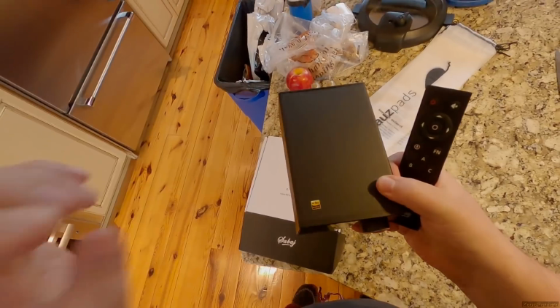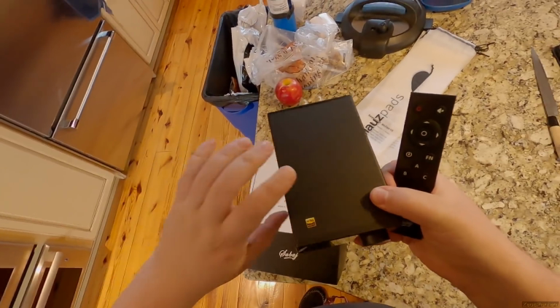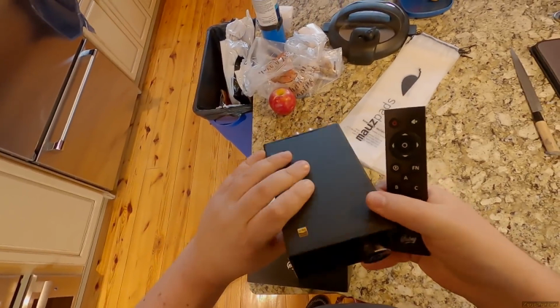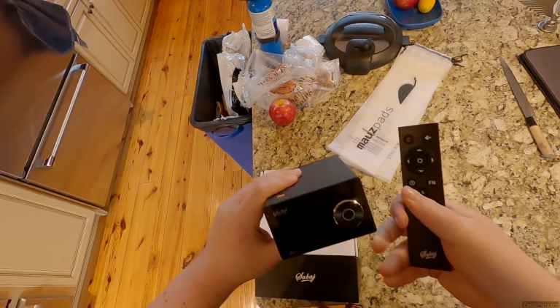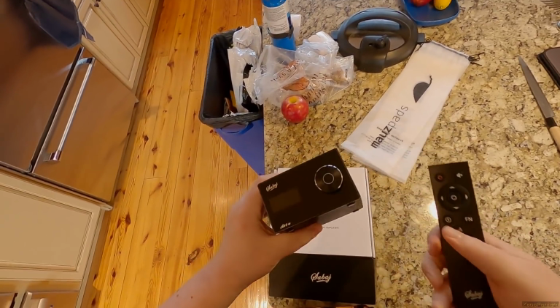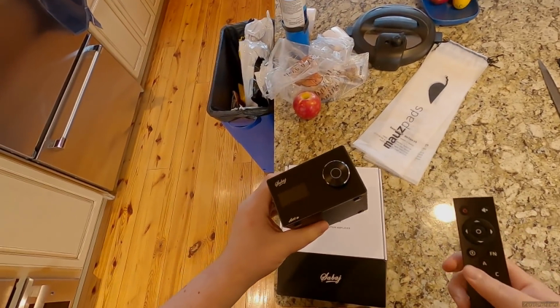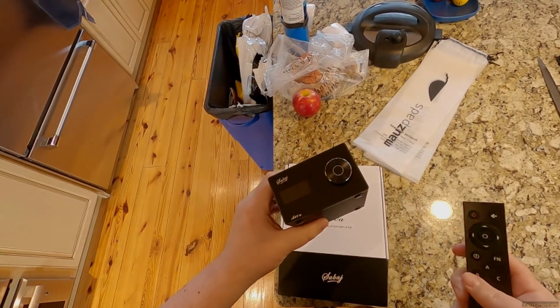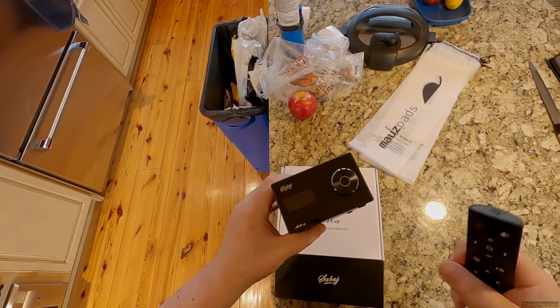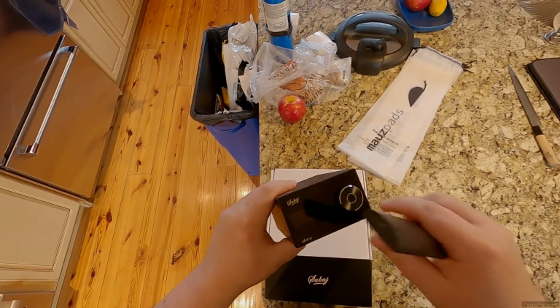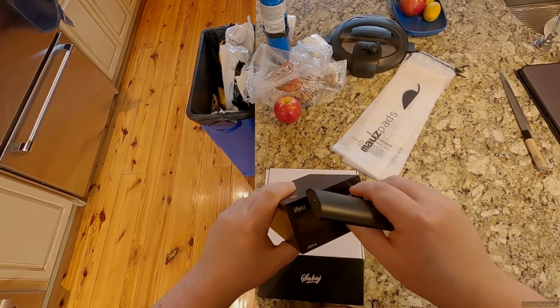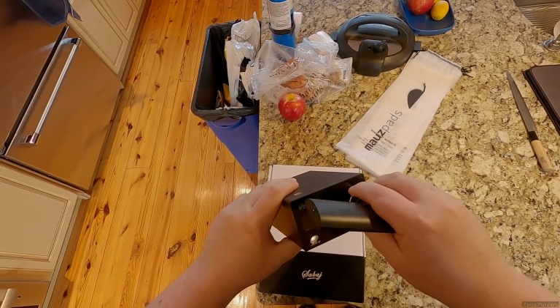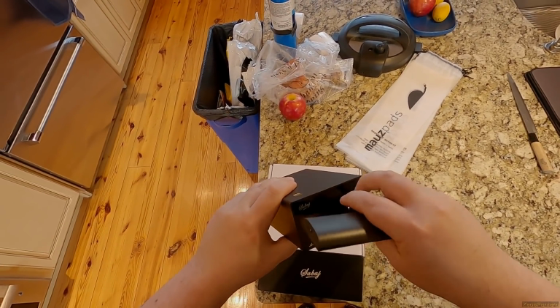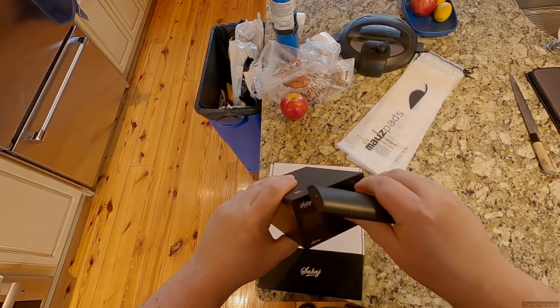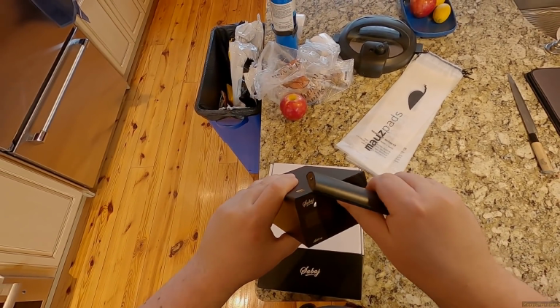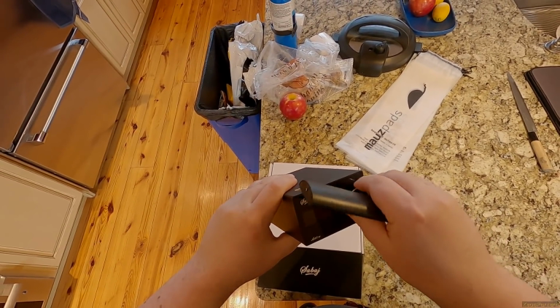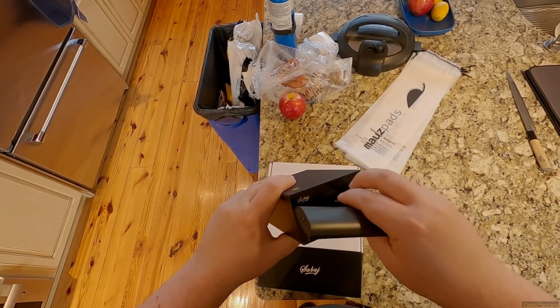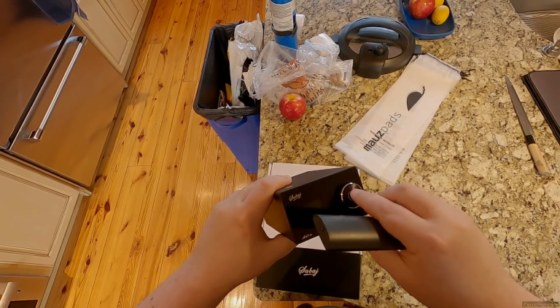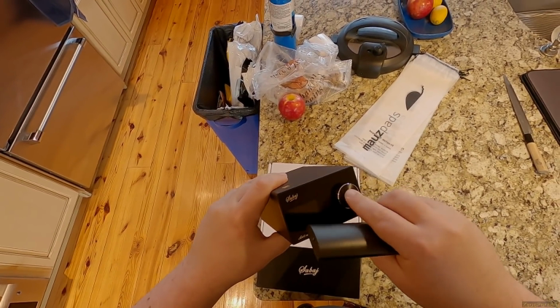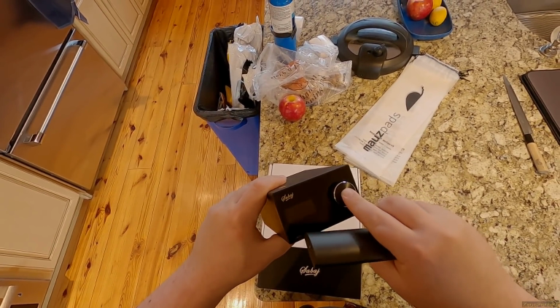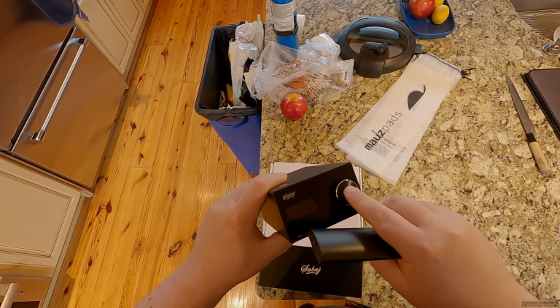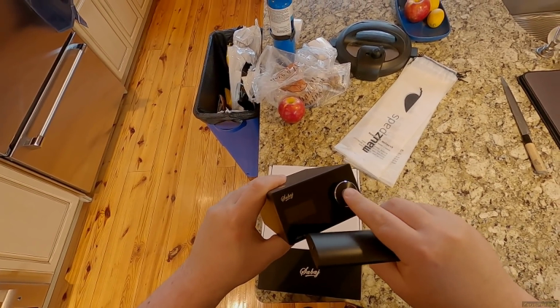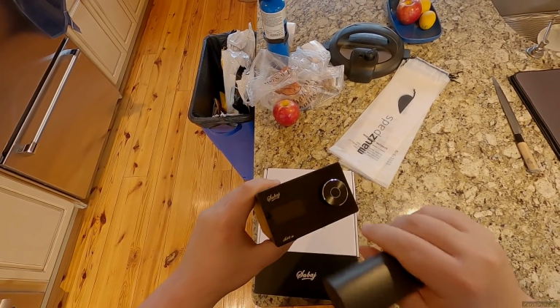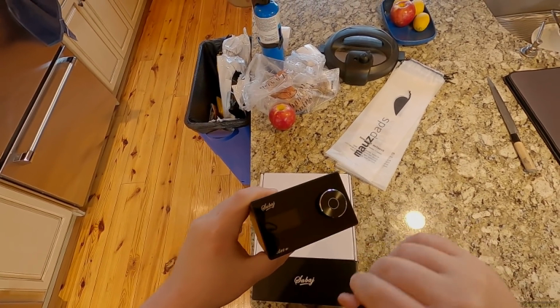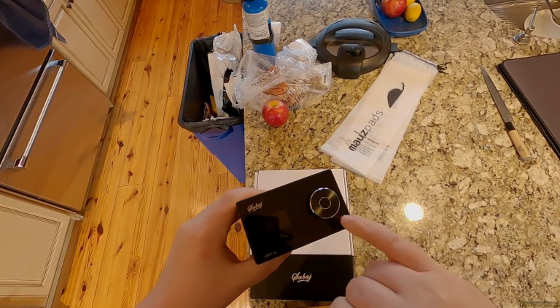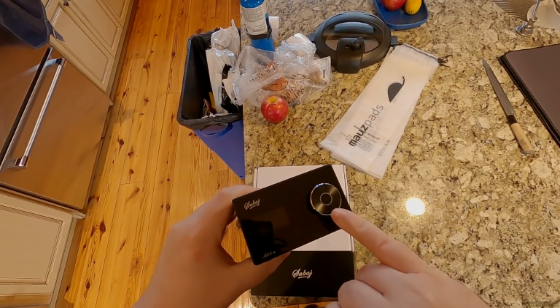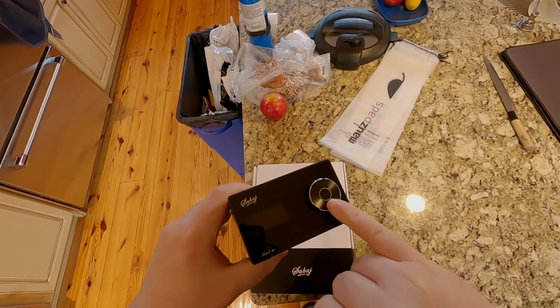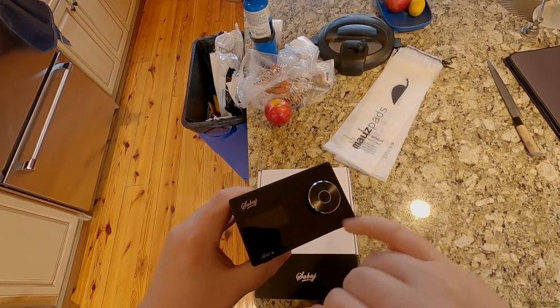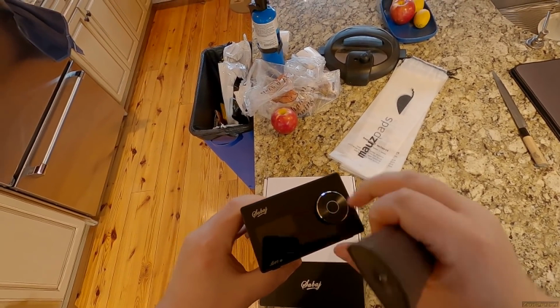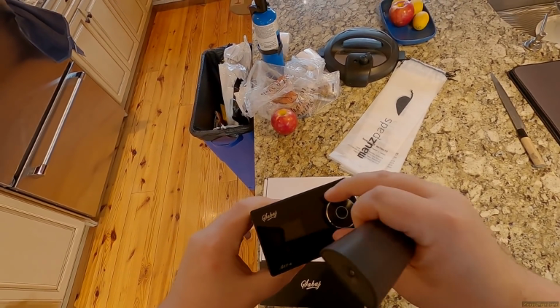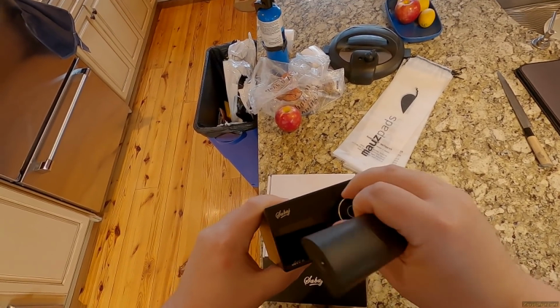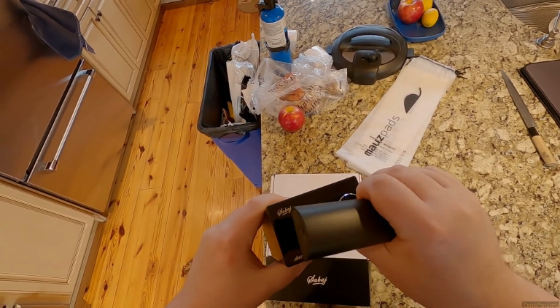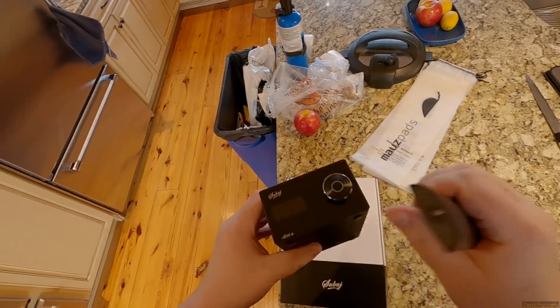The A10a from Sabaj — they put this 'high-rise audio' sticker just randomly on it. There's a digital button with glowing in the center.